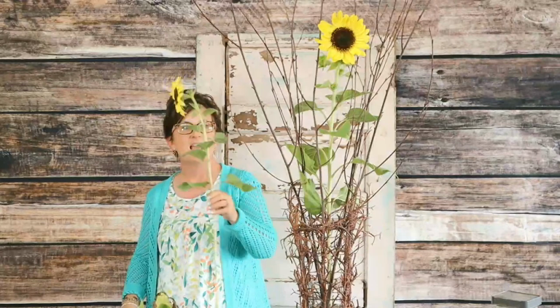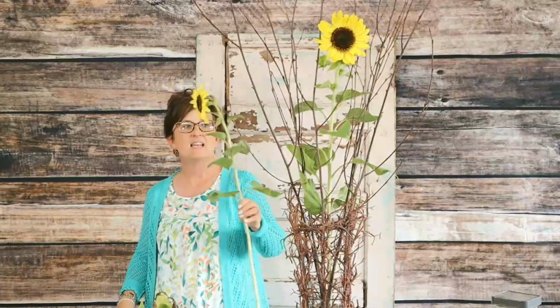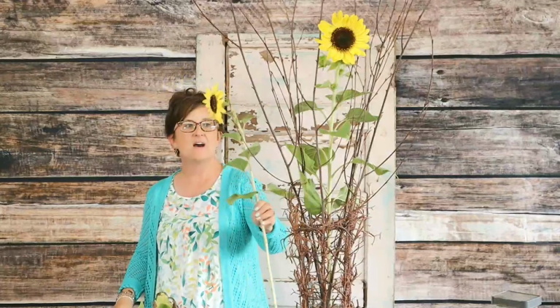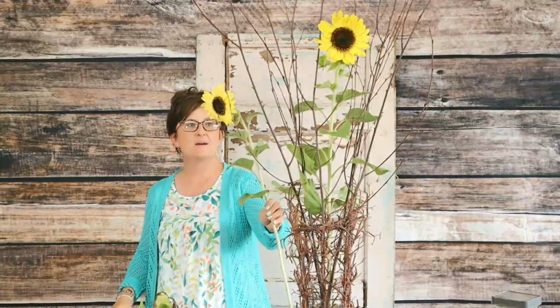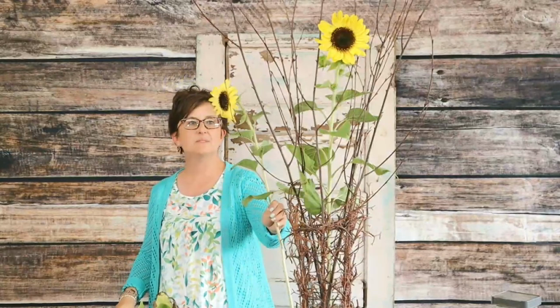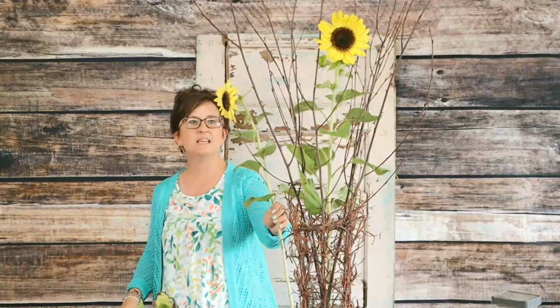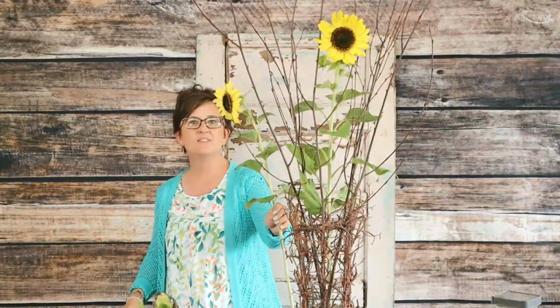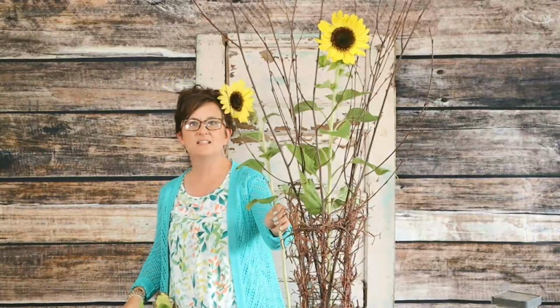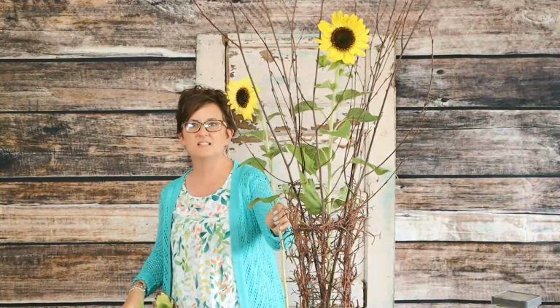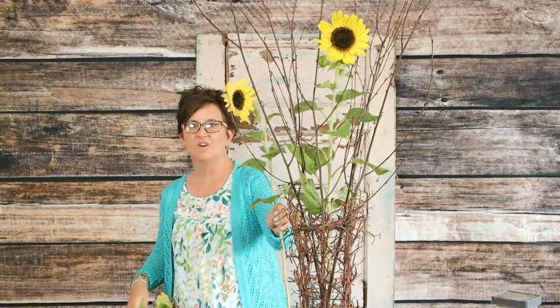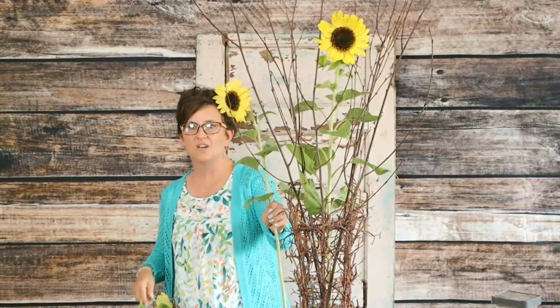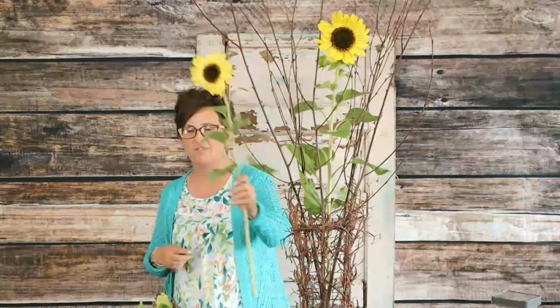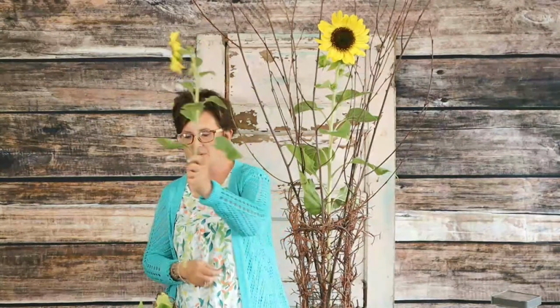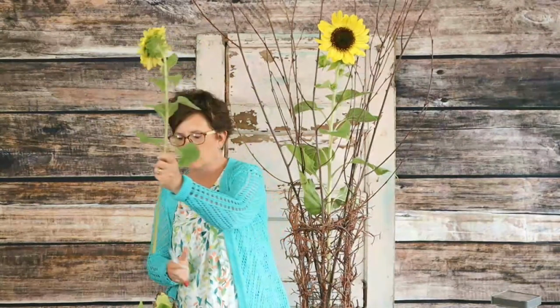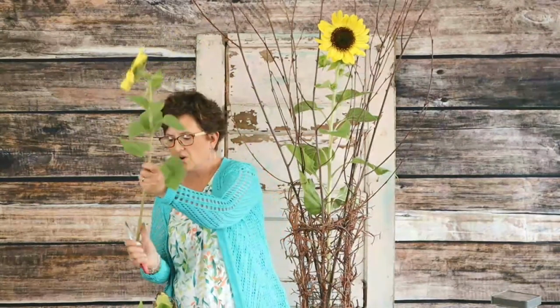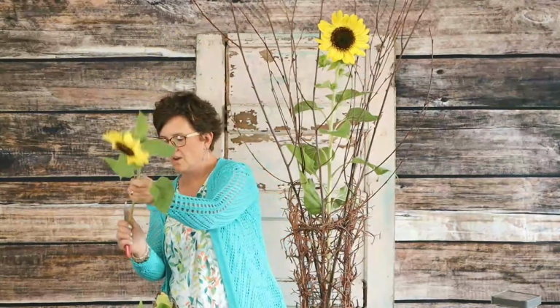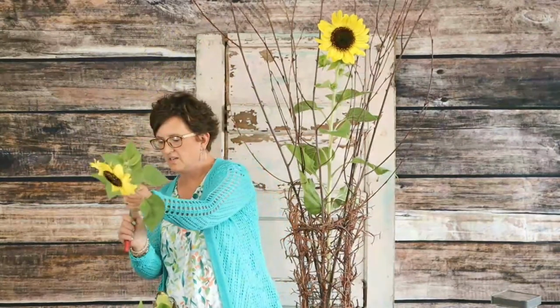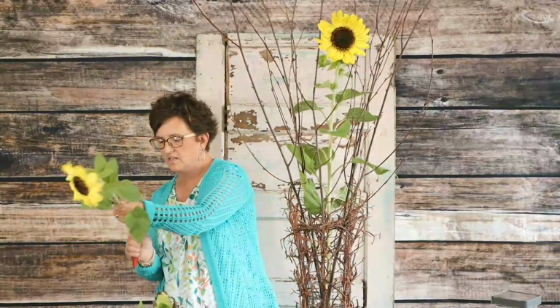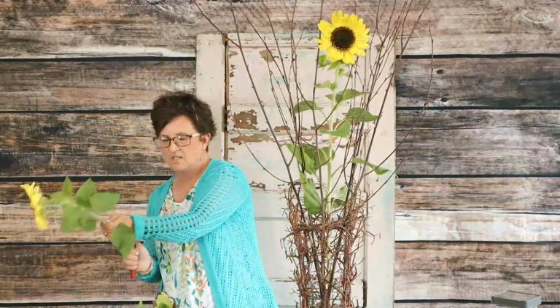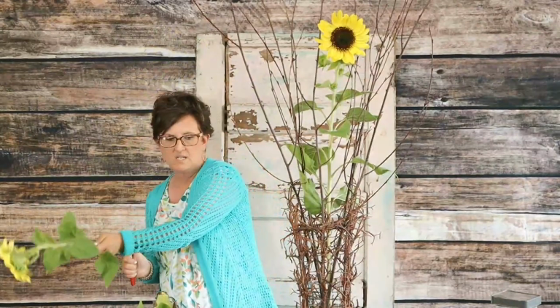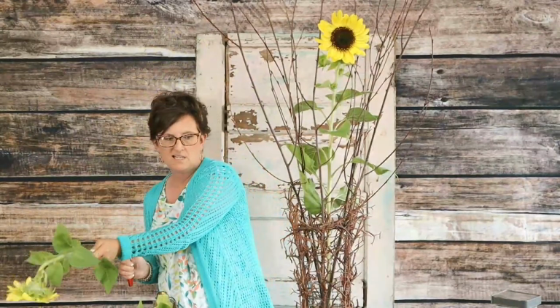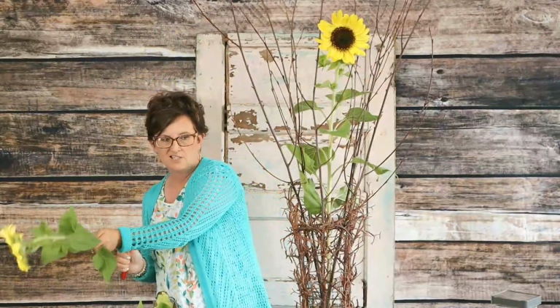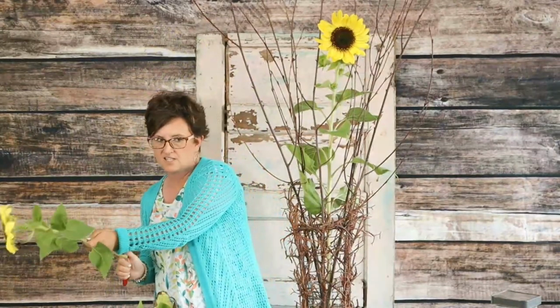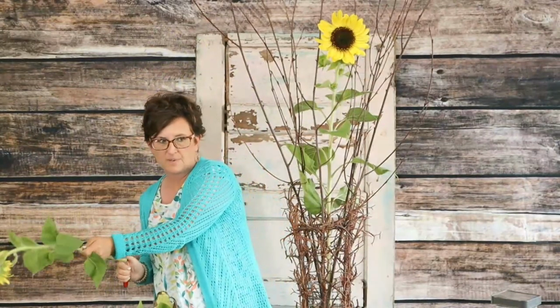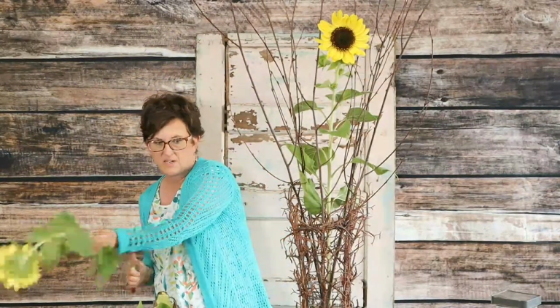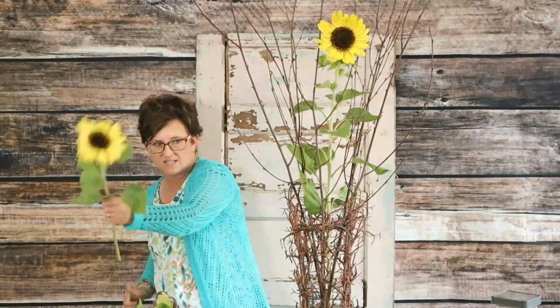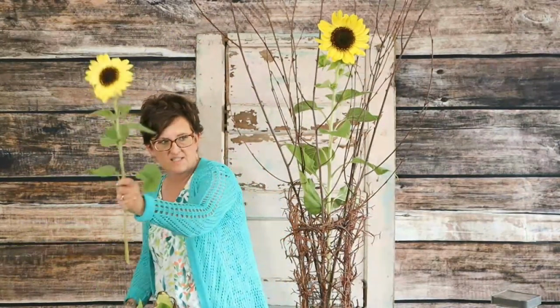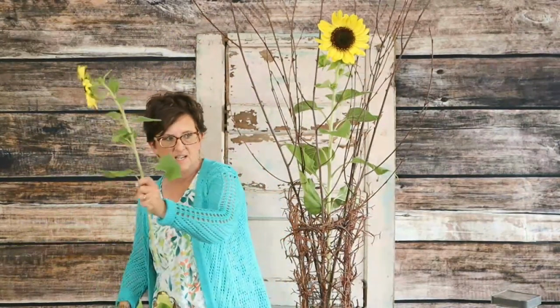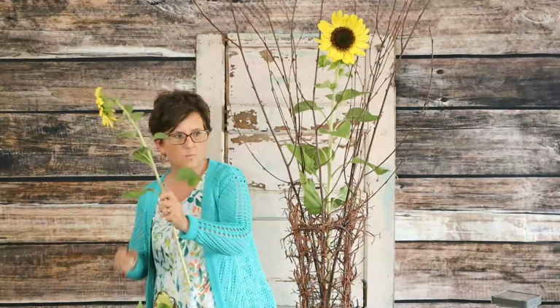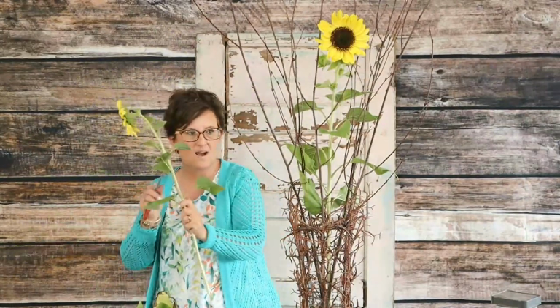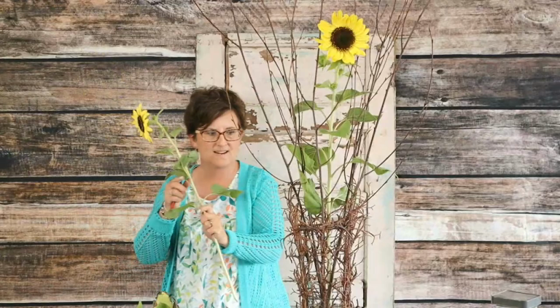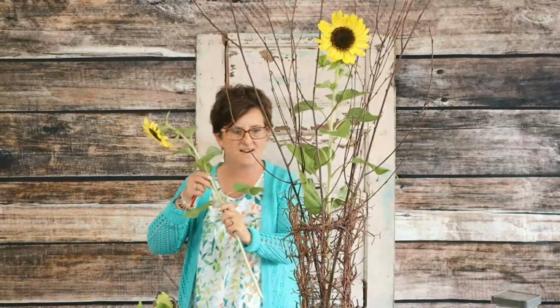I'm leaving this fun foliage on — just because why not?